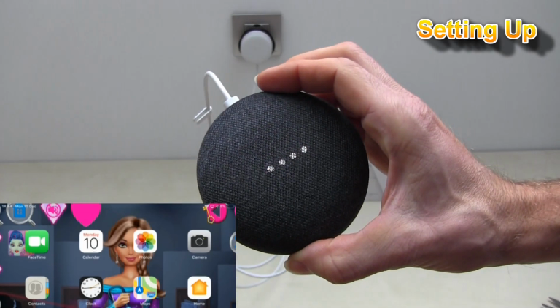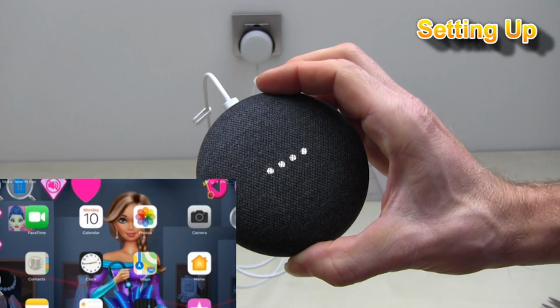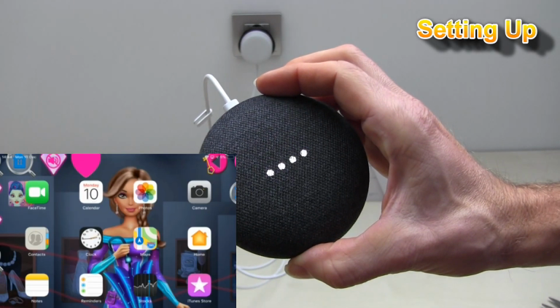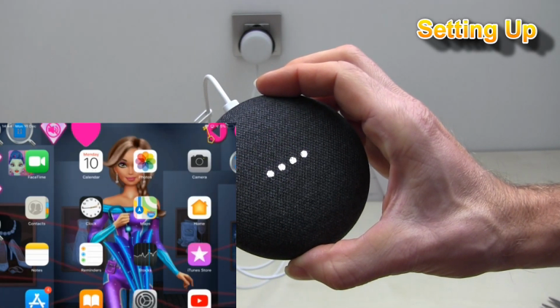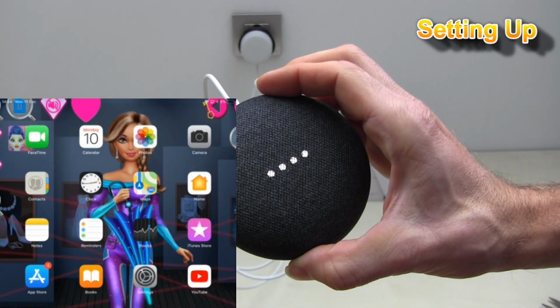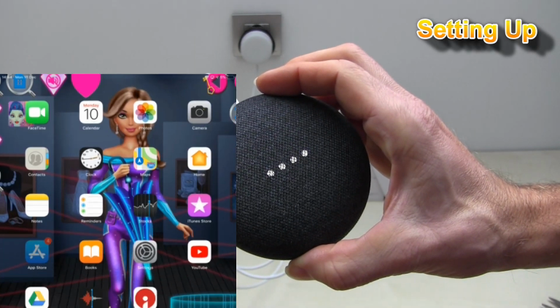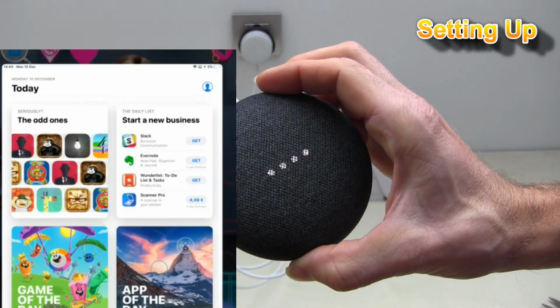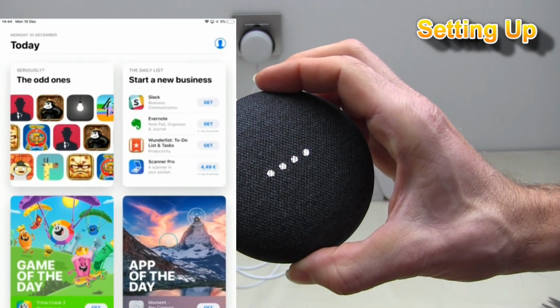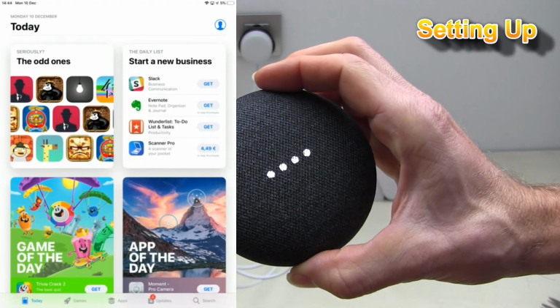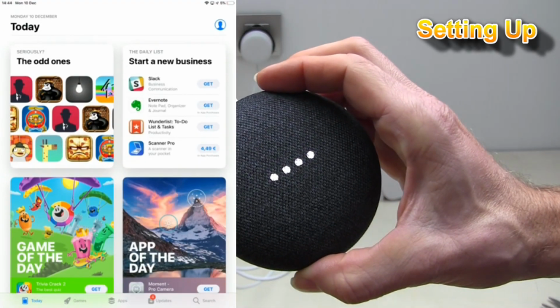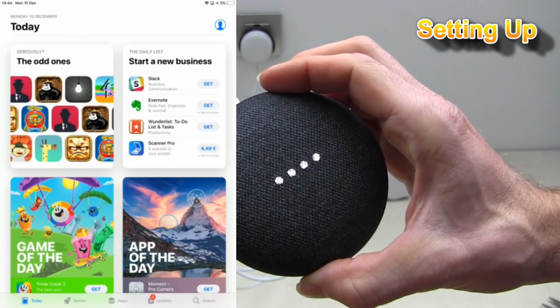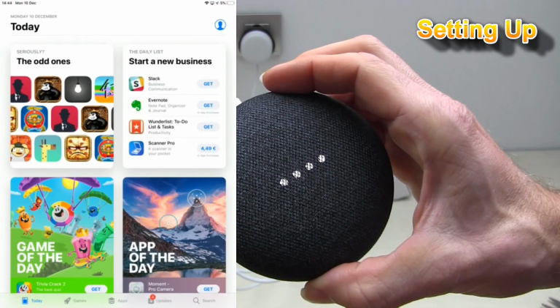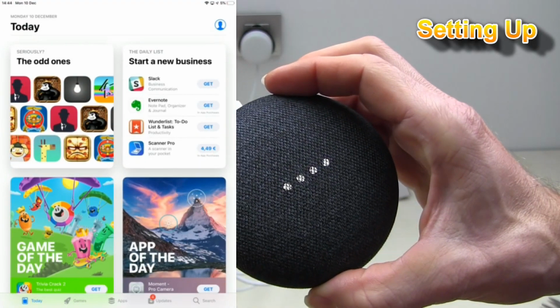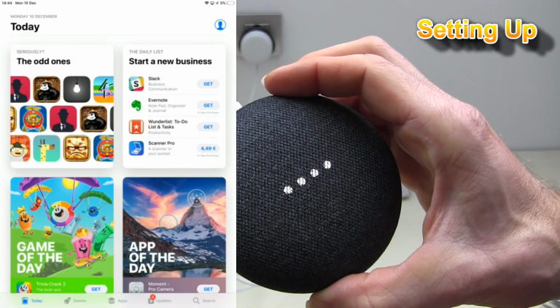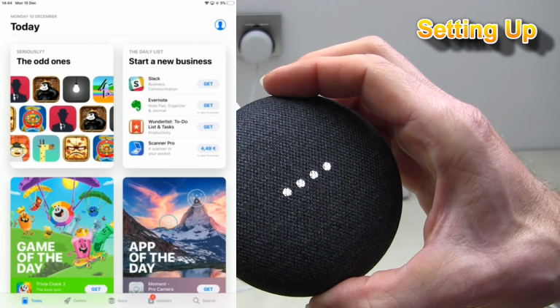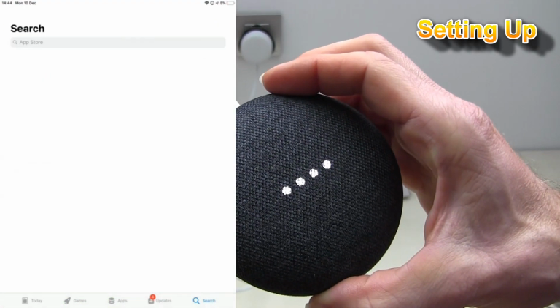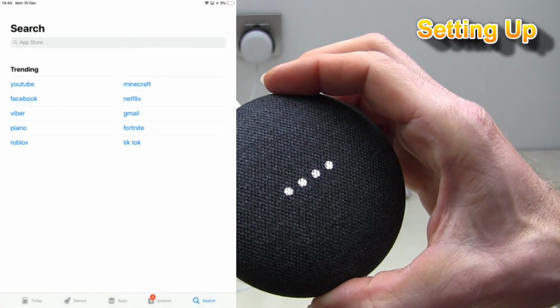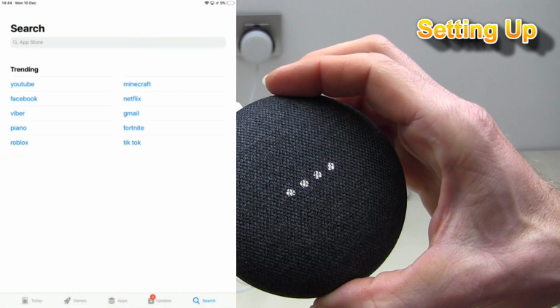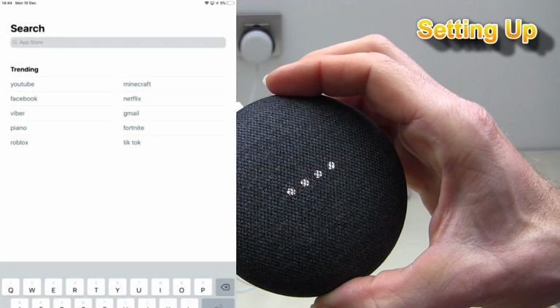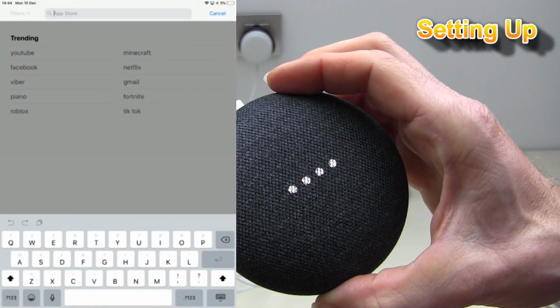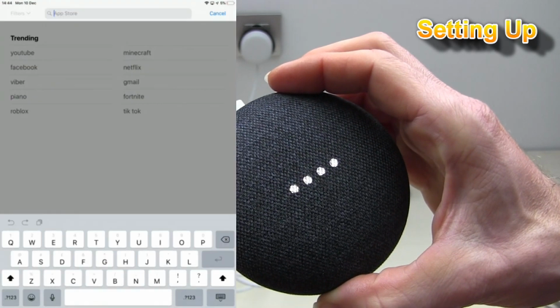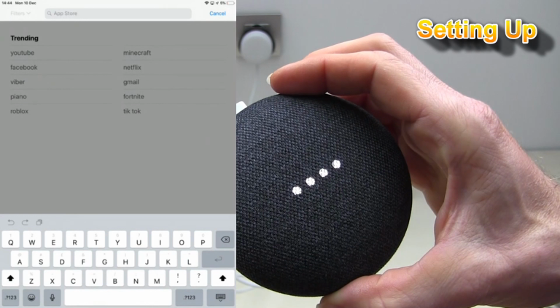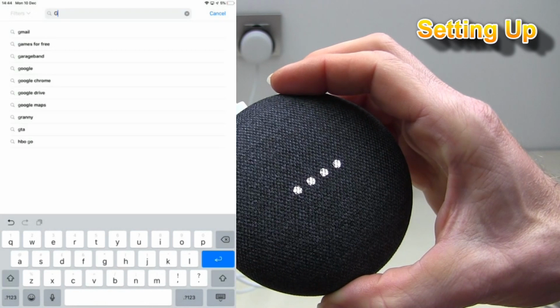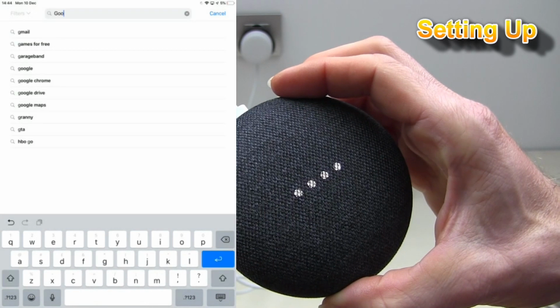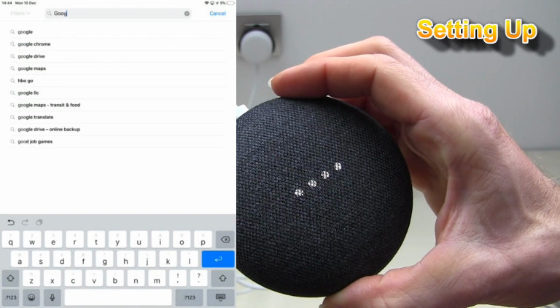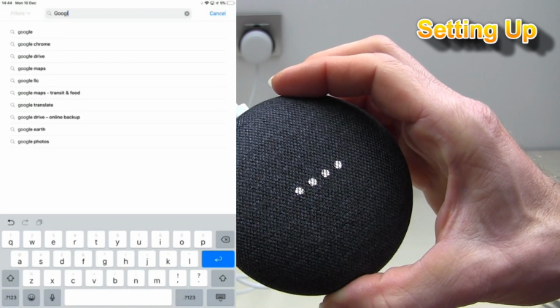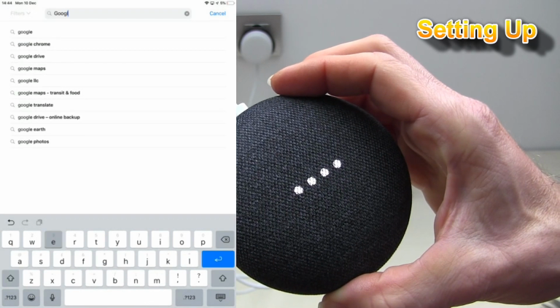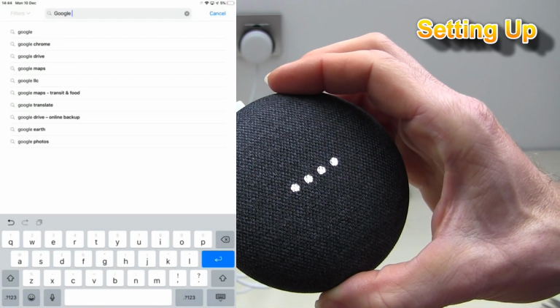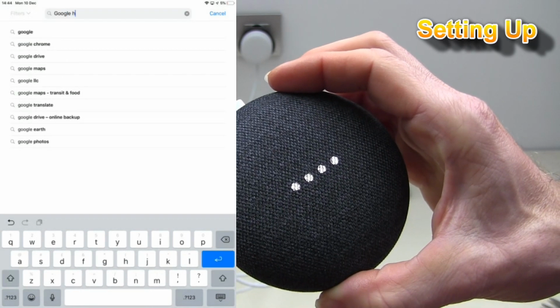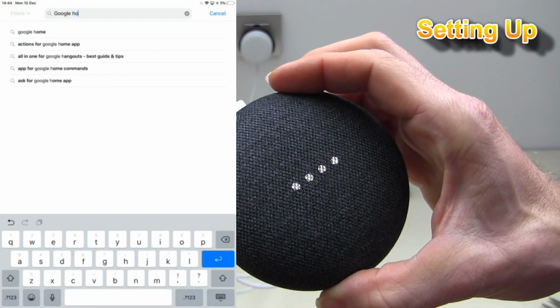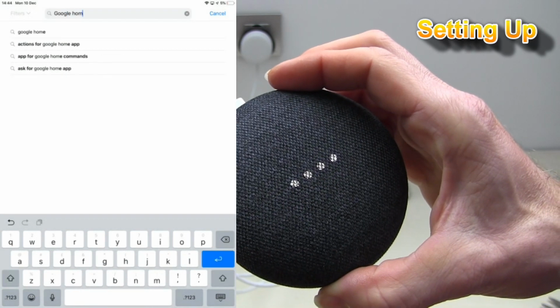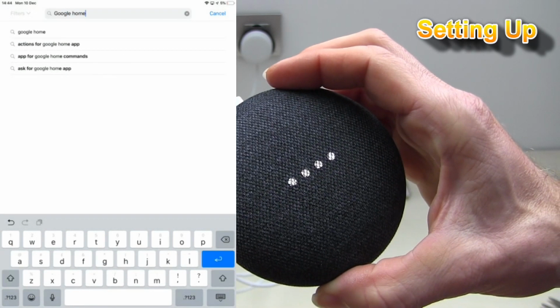Welcome to Google Home. To get started, download the Google Home app on a phone or tablet.